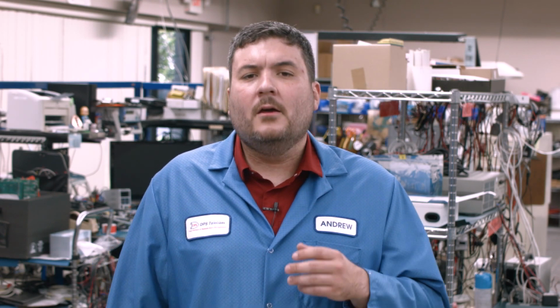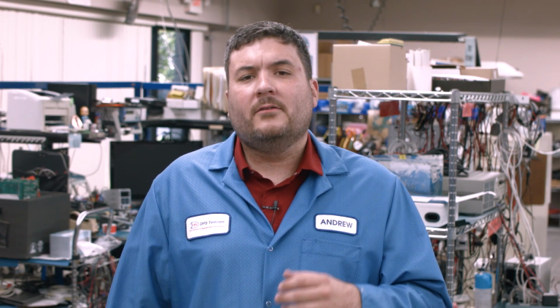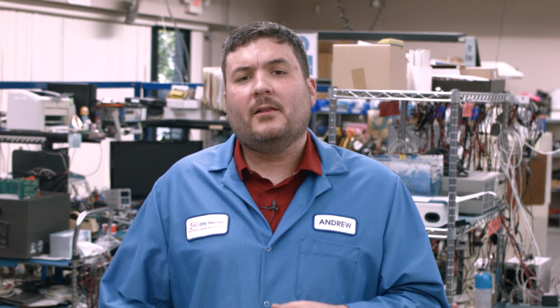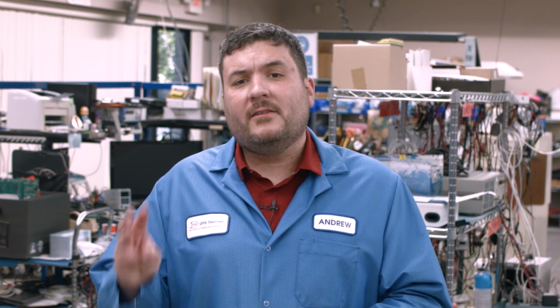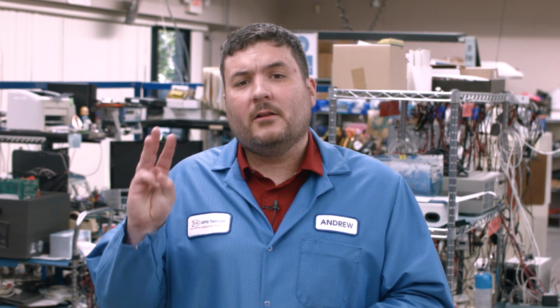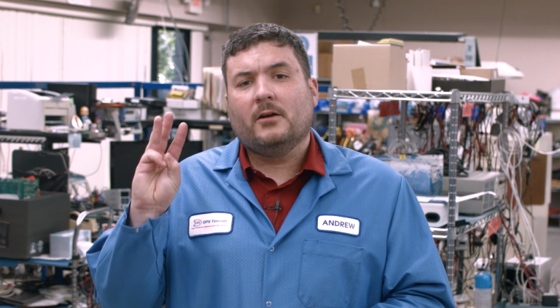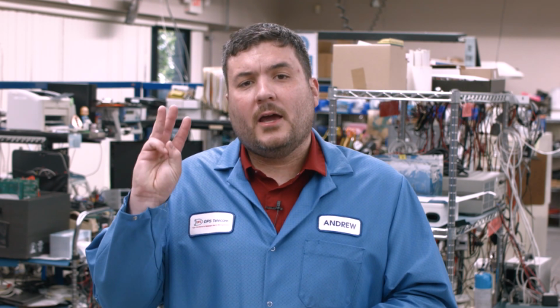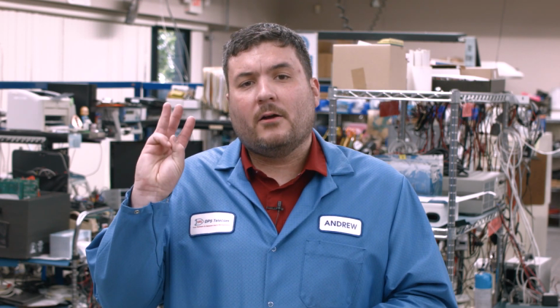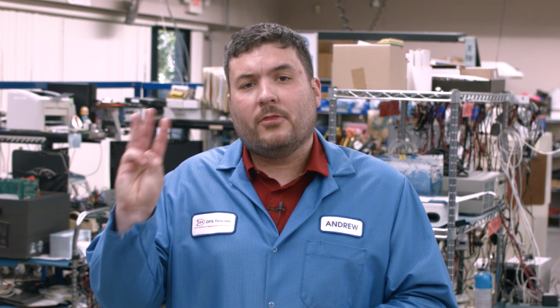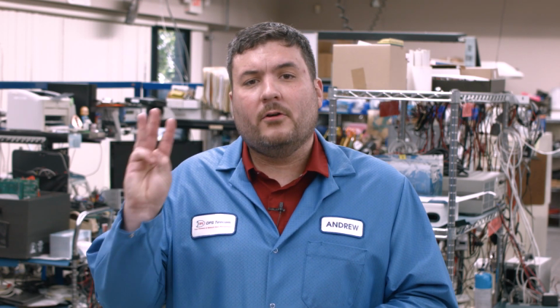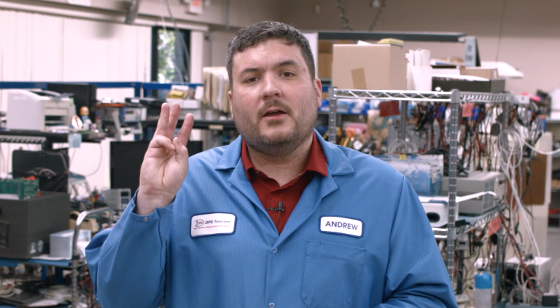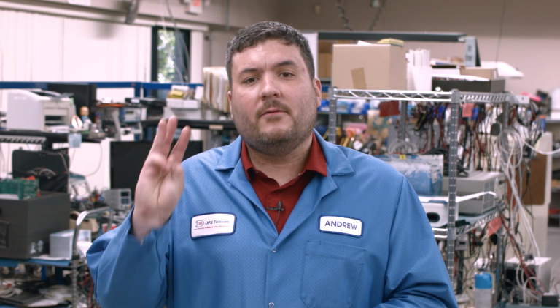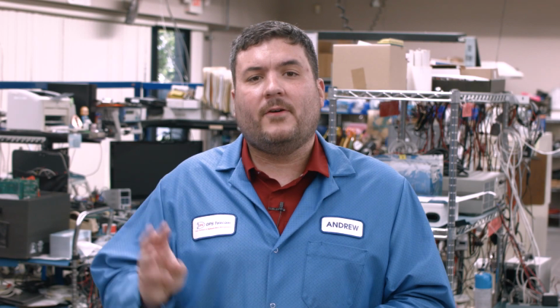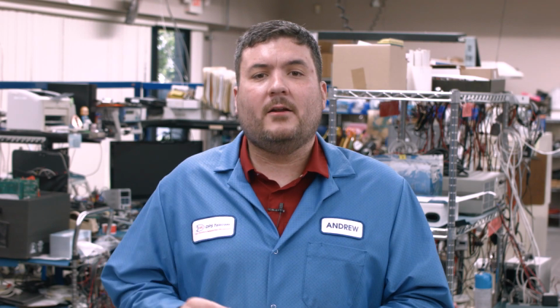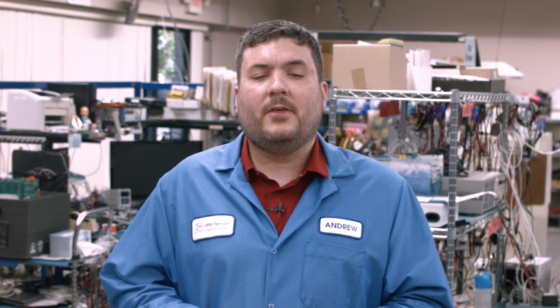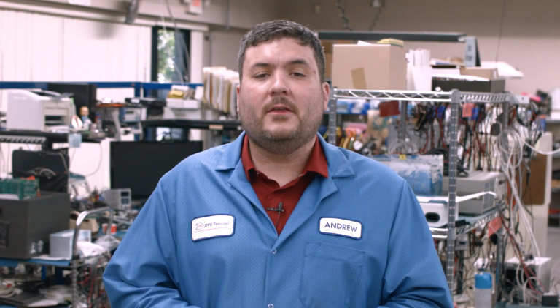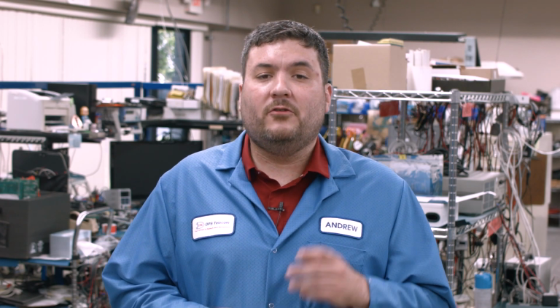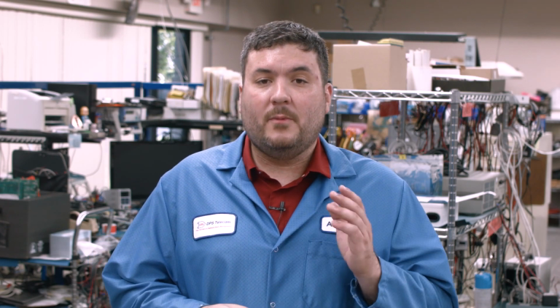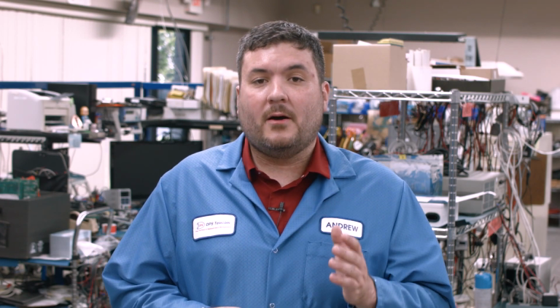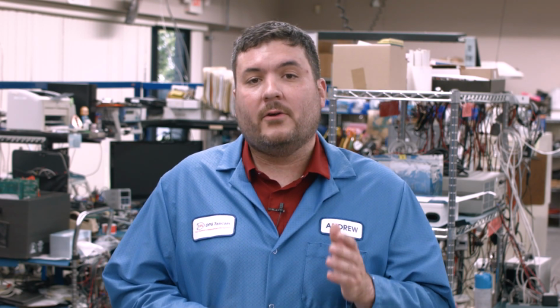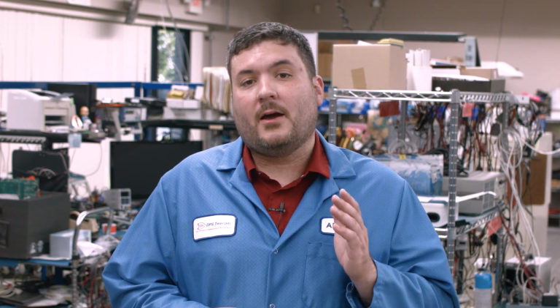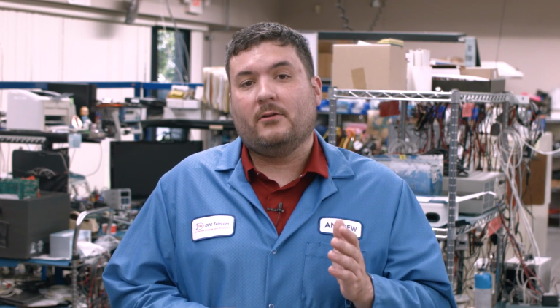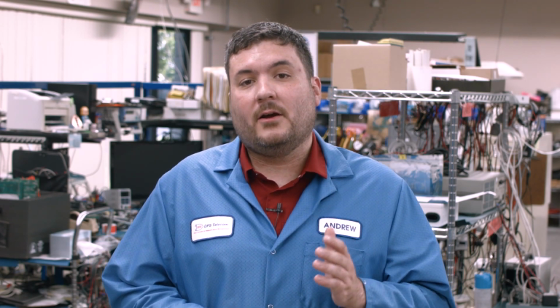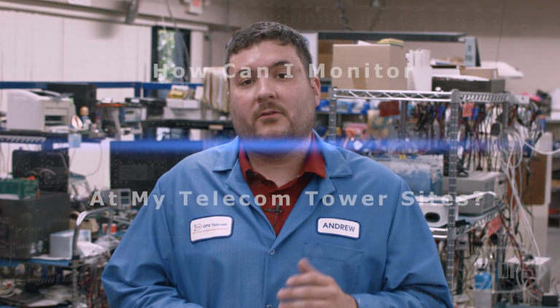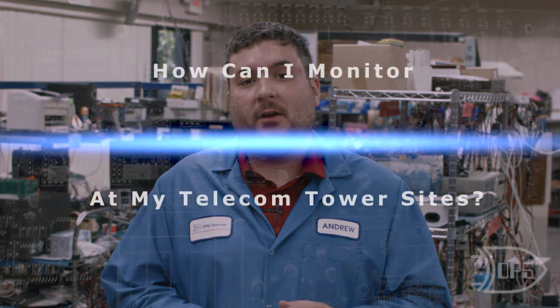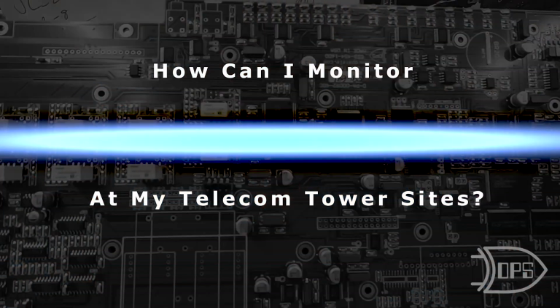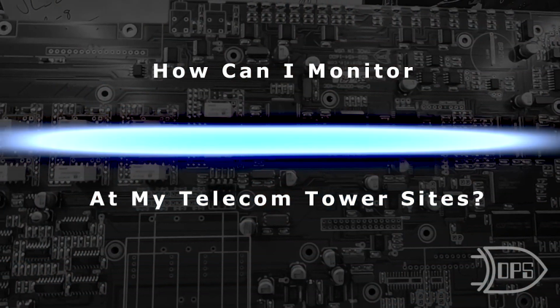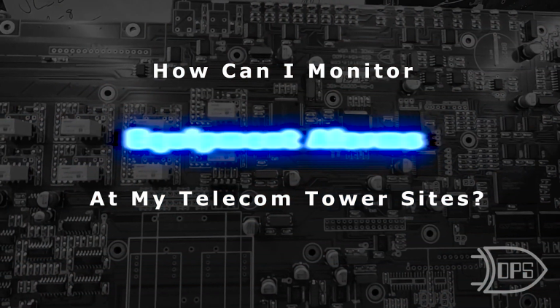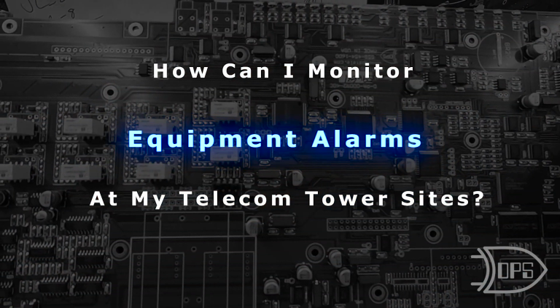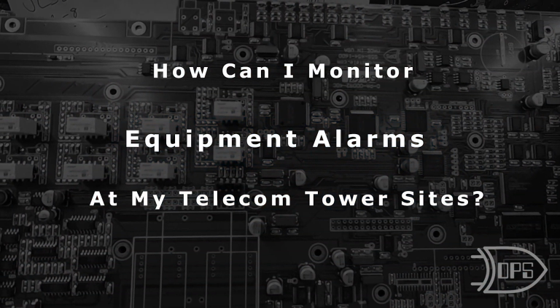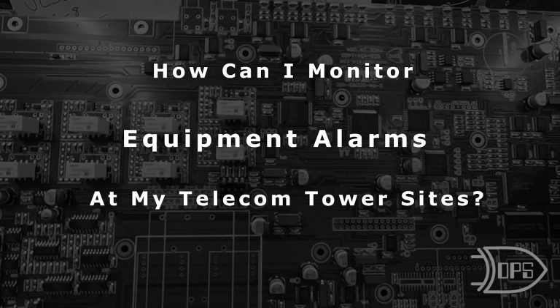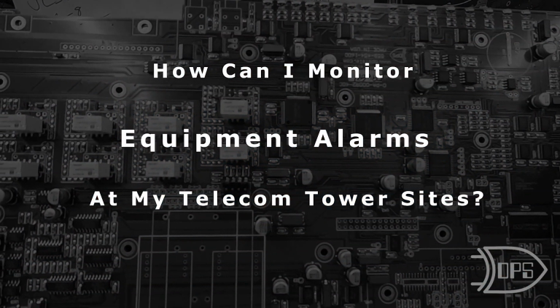So now let's take a look at our third and final thing that you should be monitoring out at your tower sites: equipment alarms.